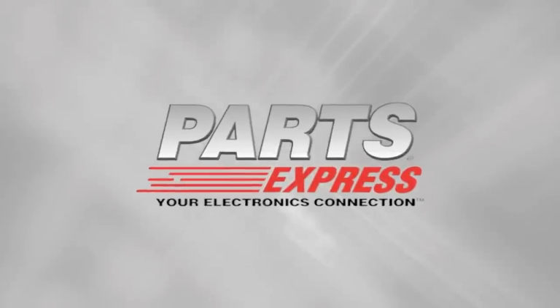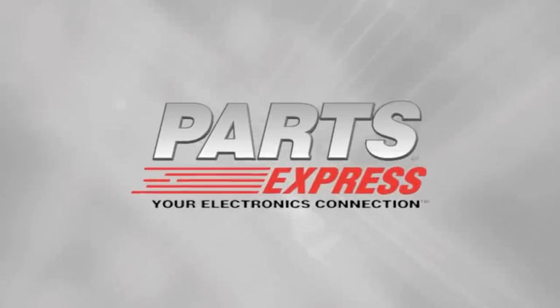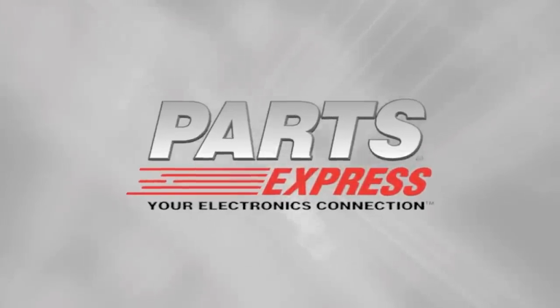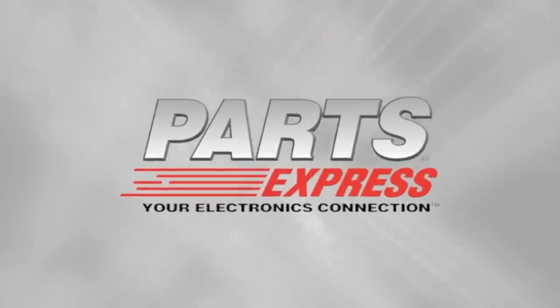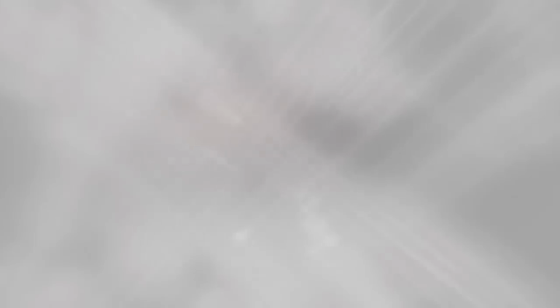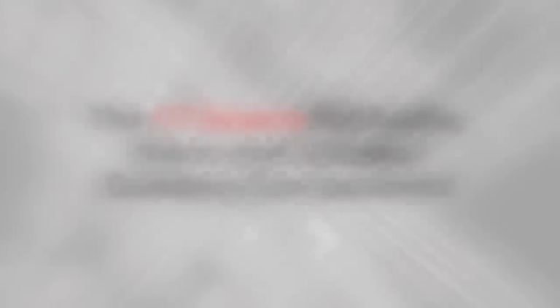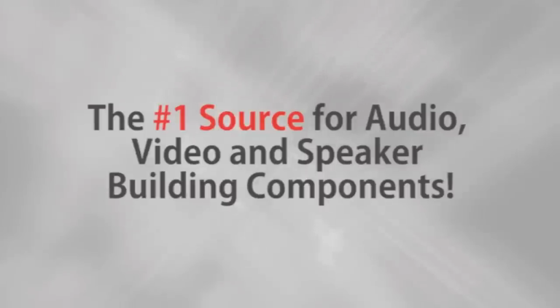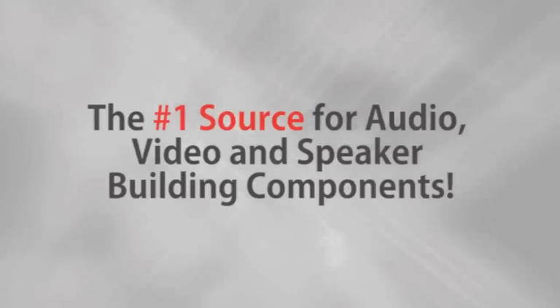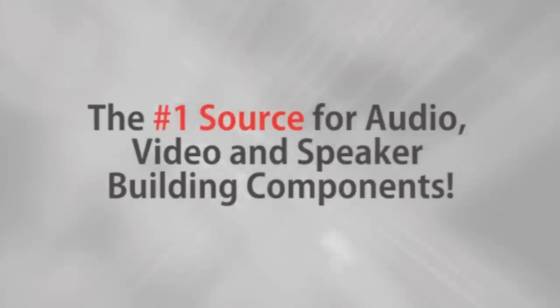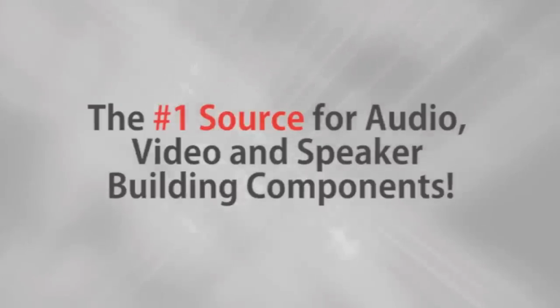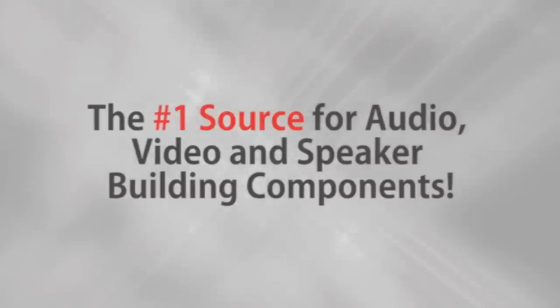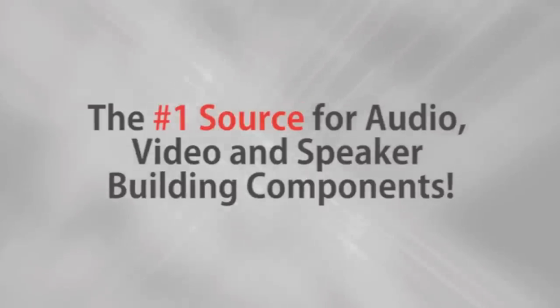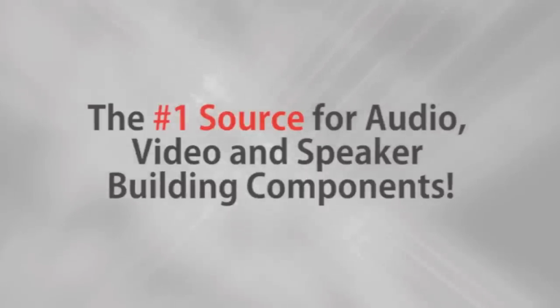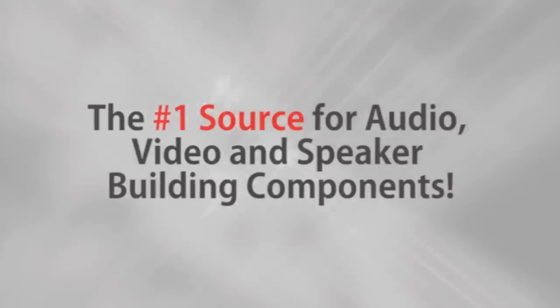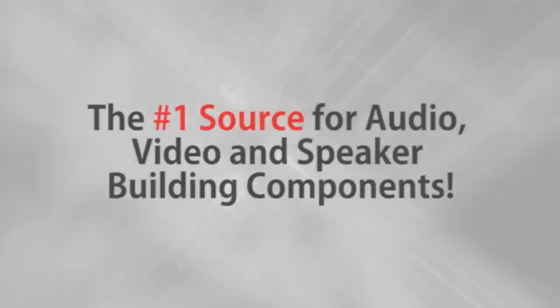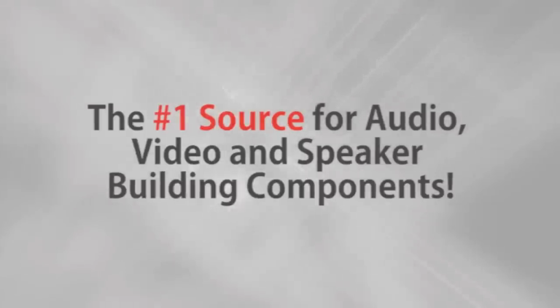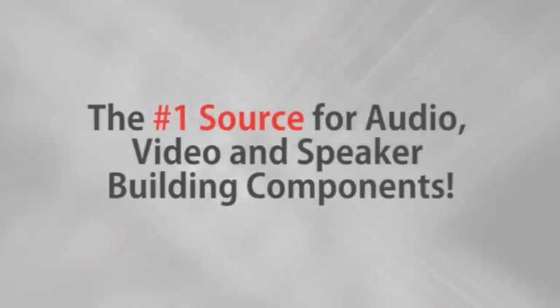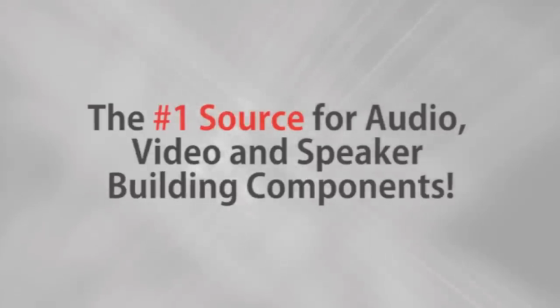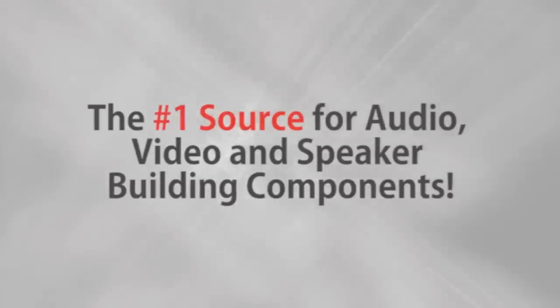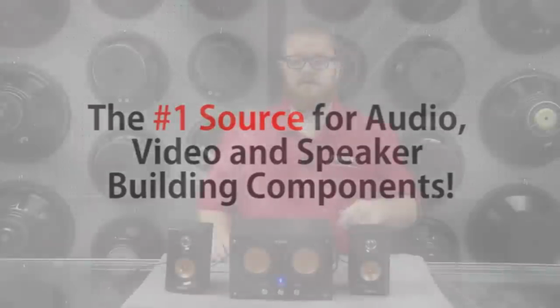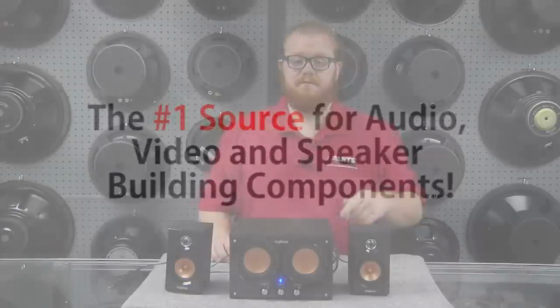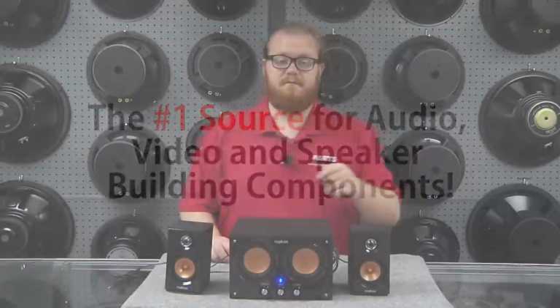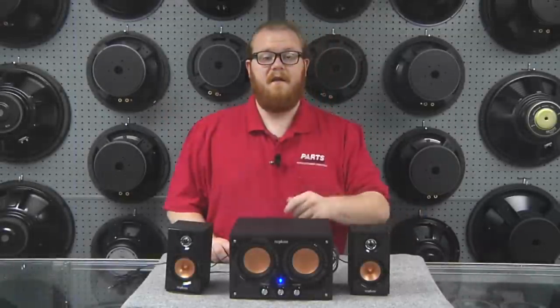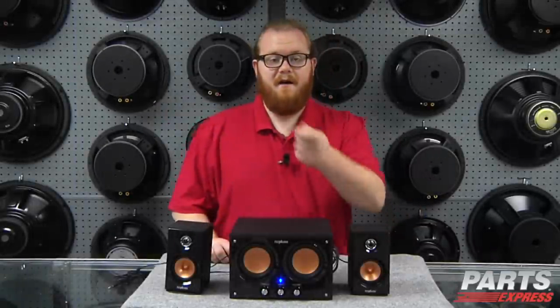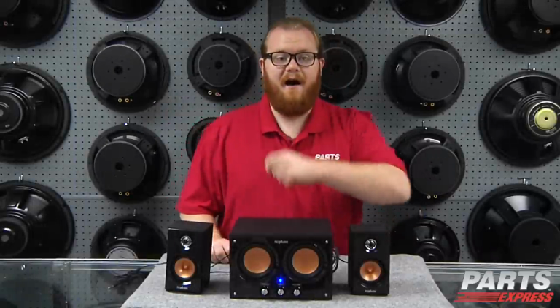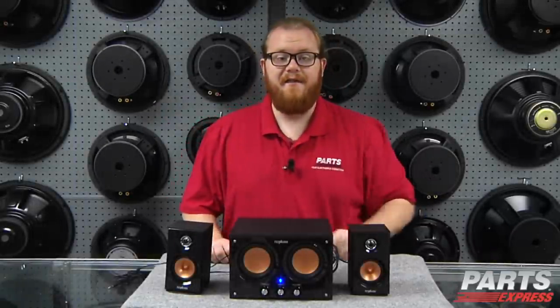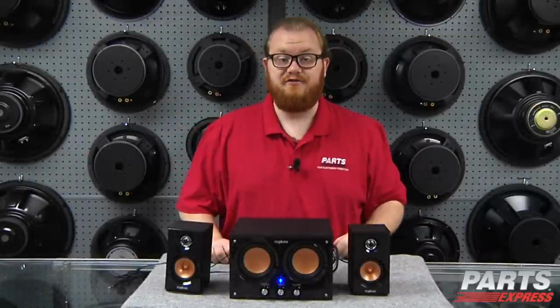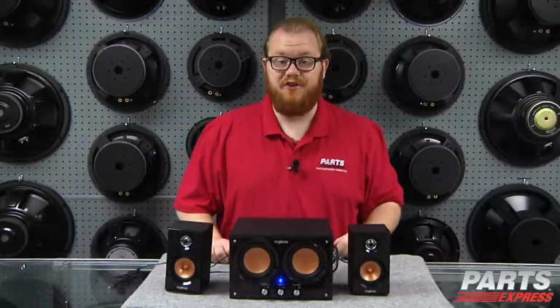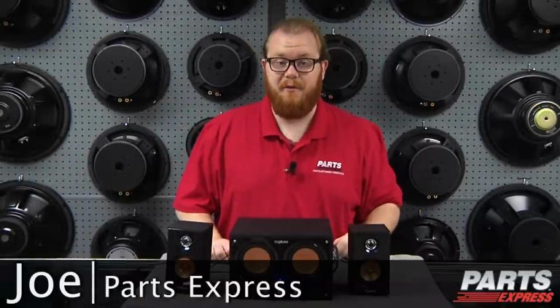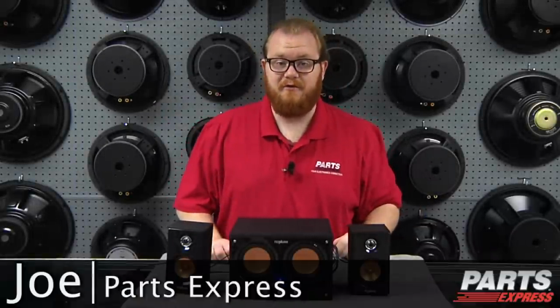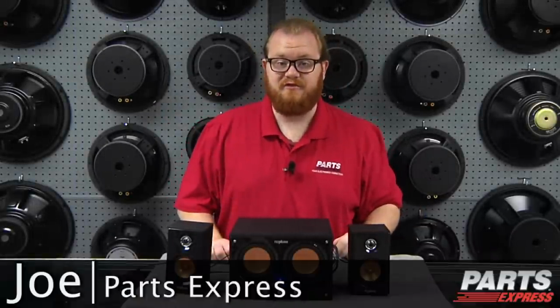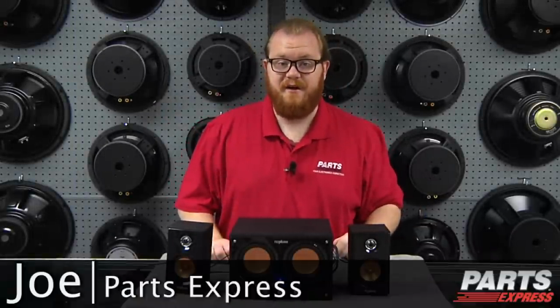Parts Express, the number one source for audio, video, and speaker building components. Hi, this is Joe with Parts Express.